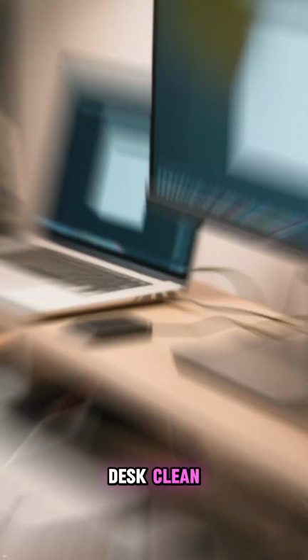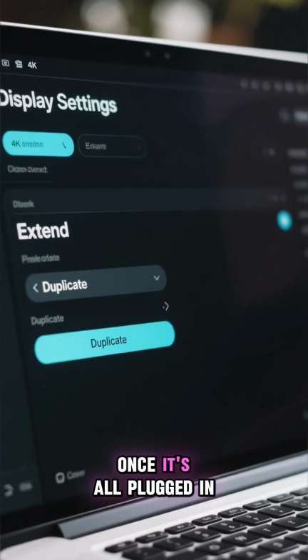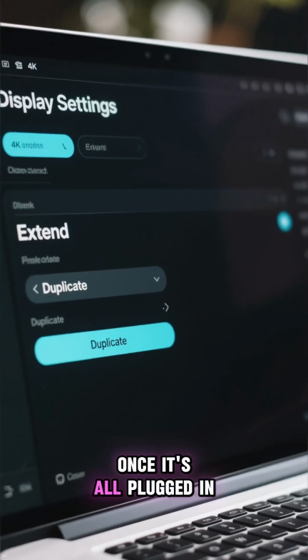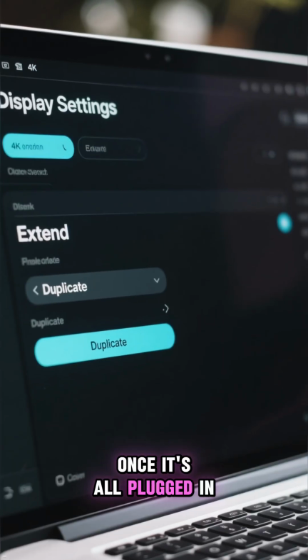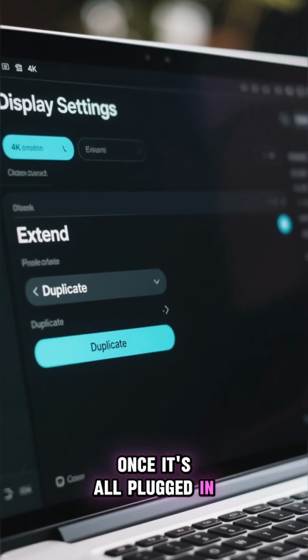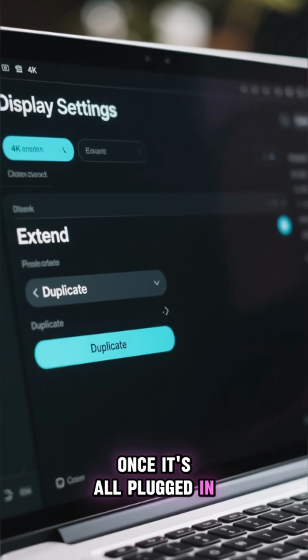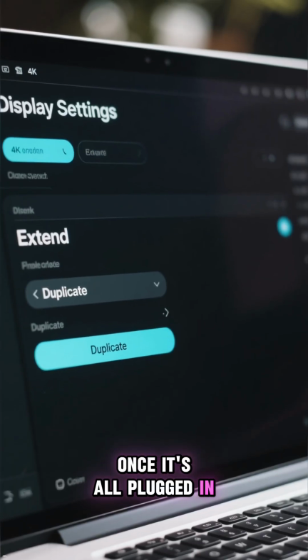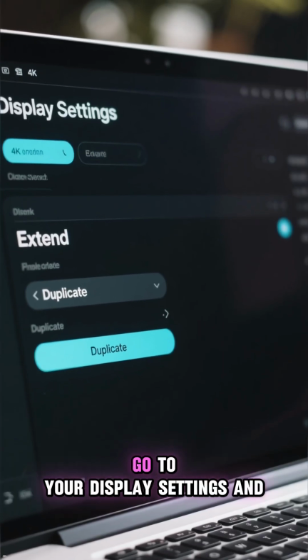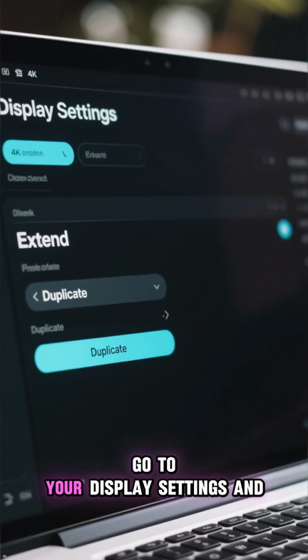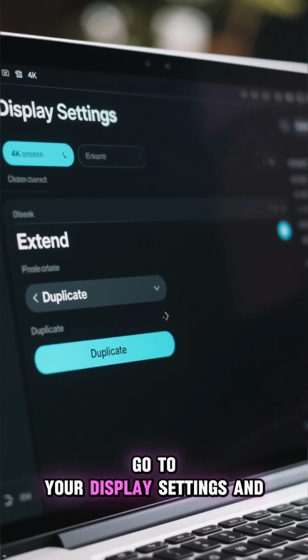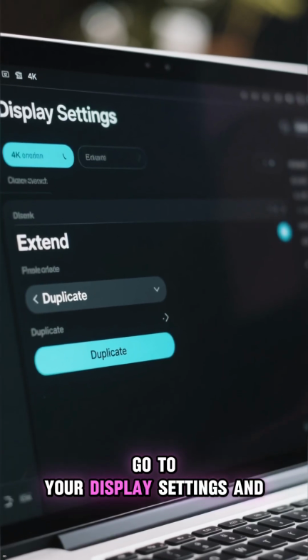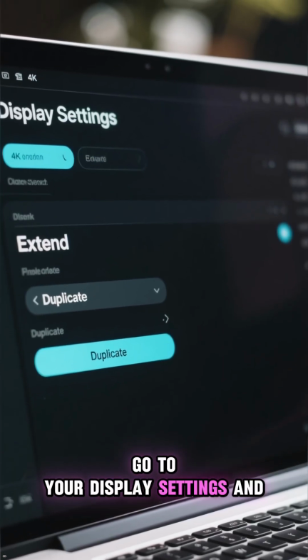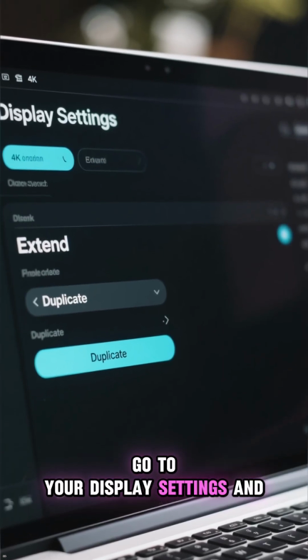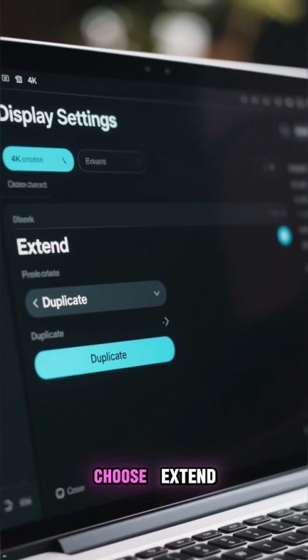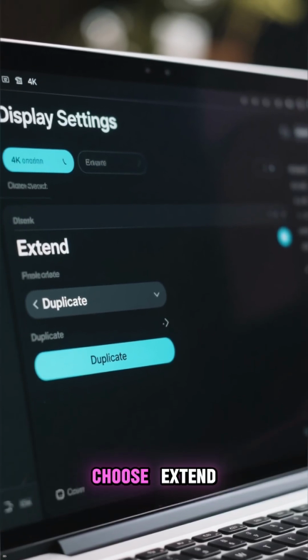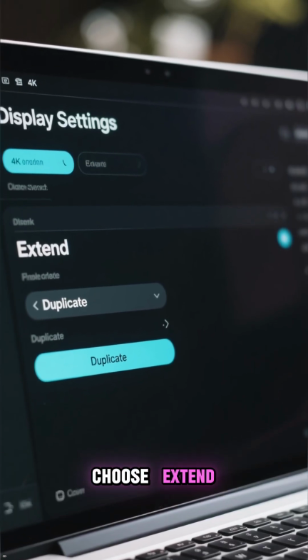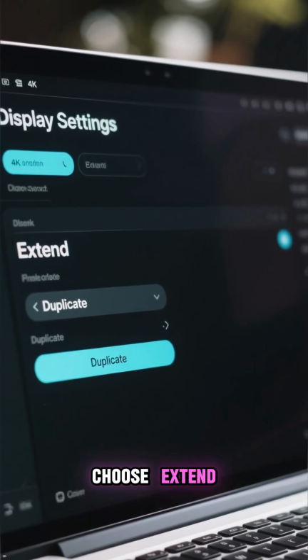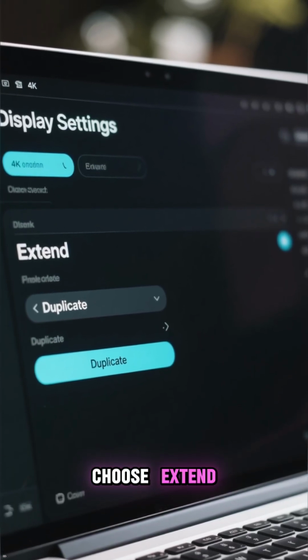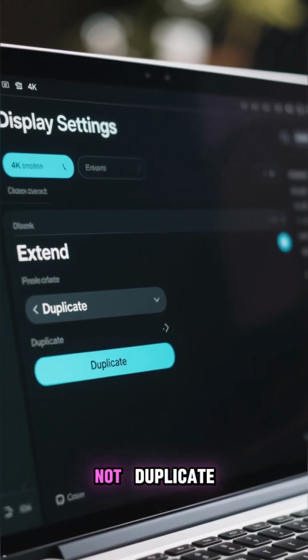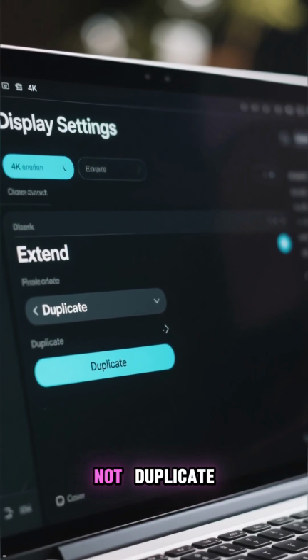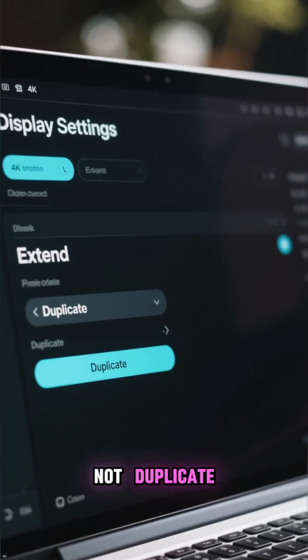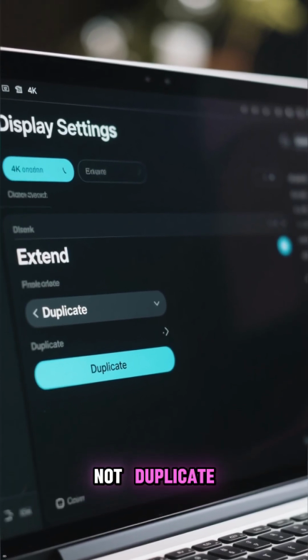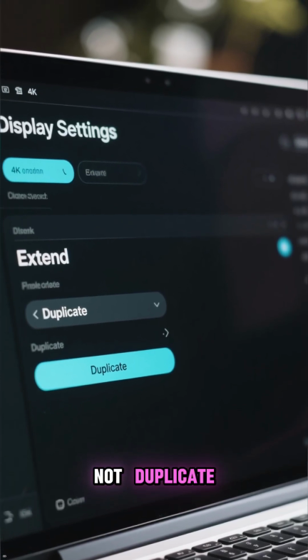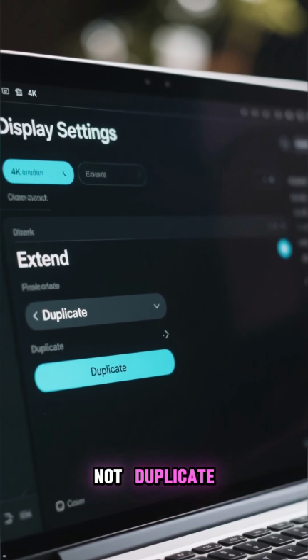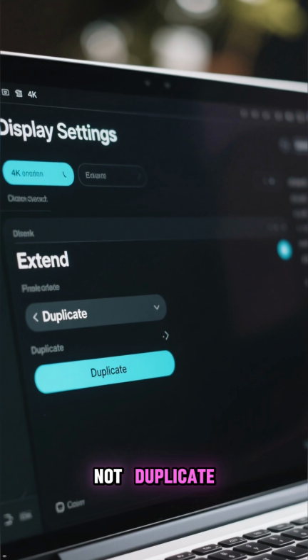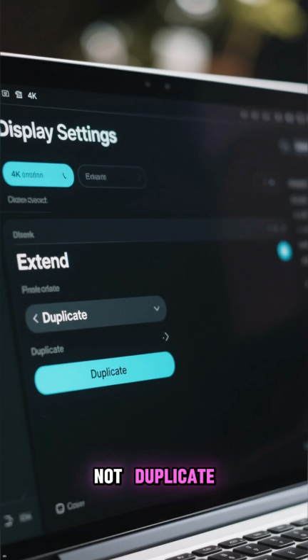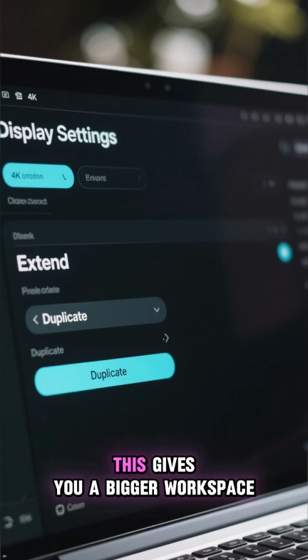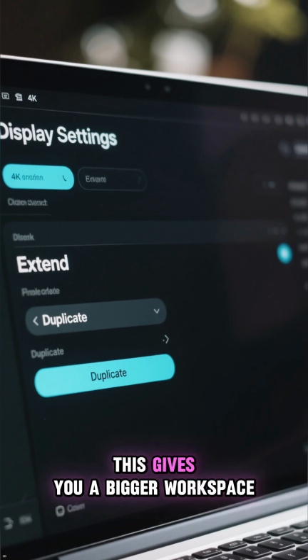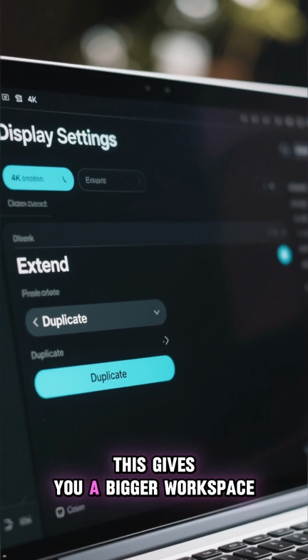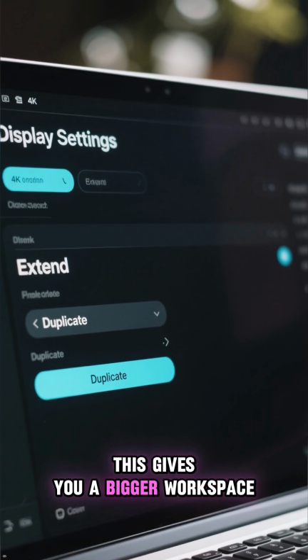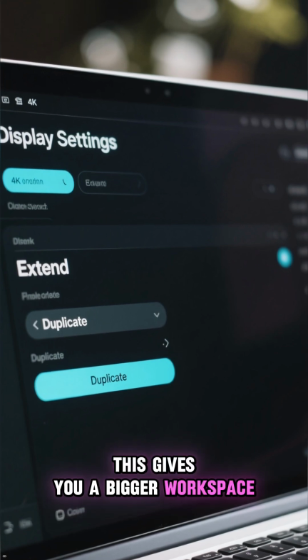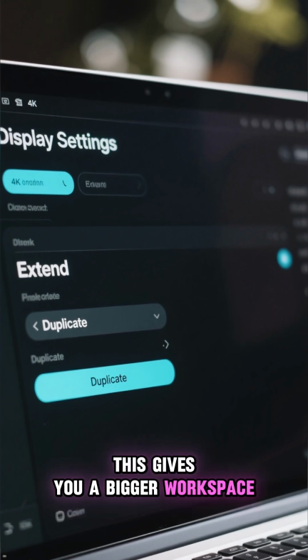Once it's all plugged in, go to your display settings and choose Extend, not Duplicate. This gives you a bigger workspace.